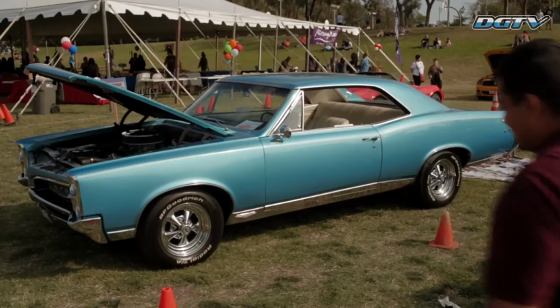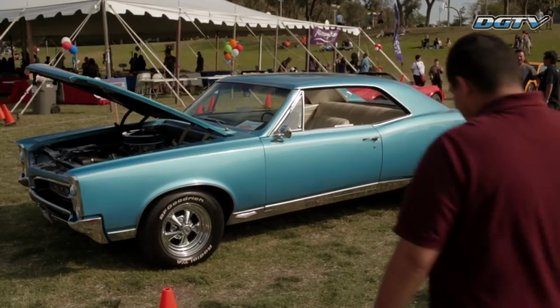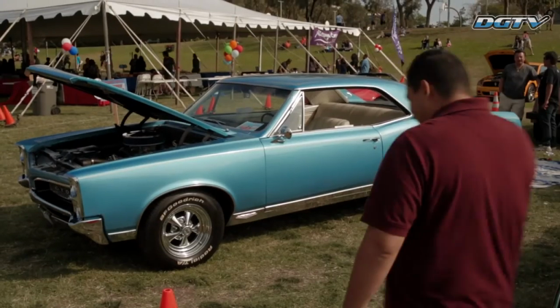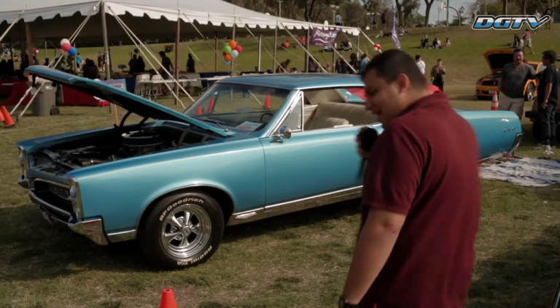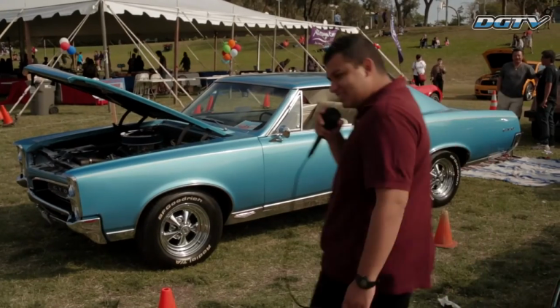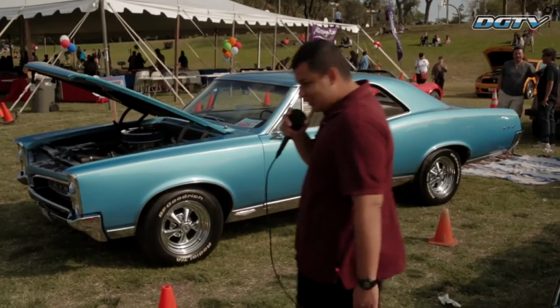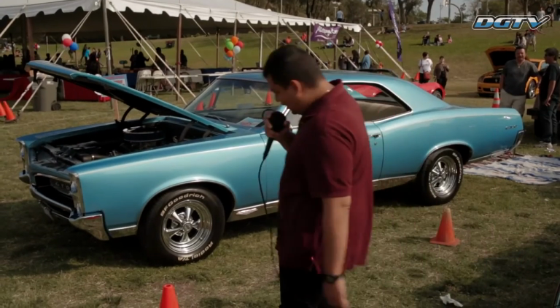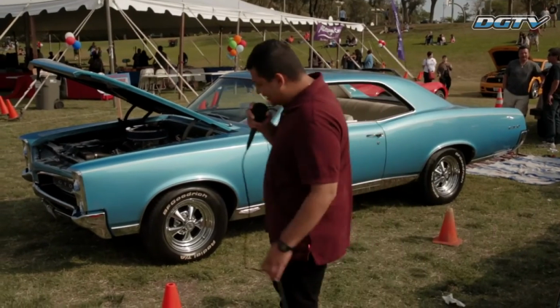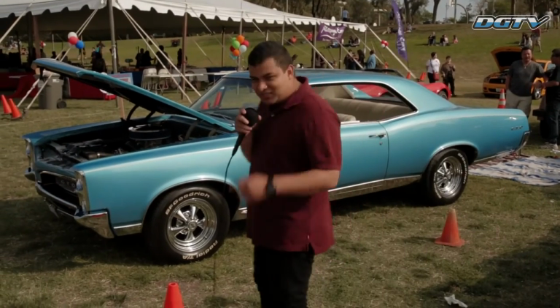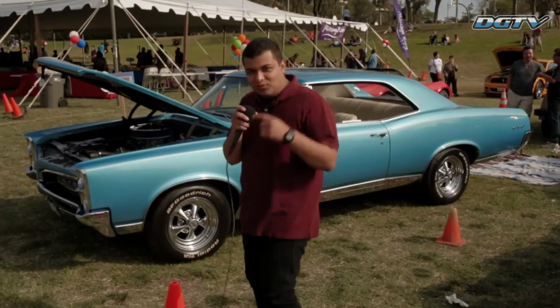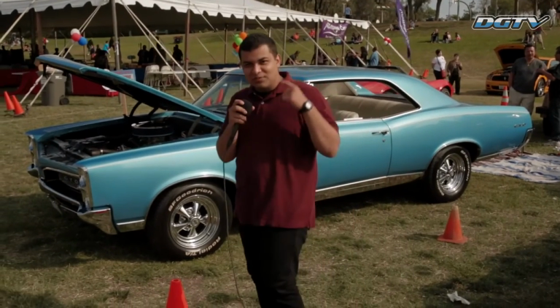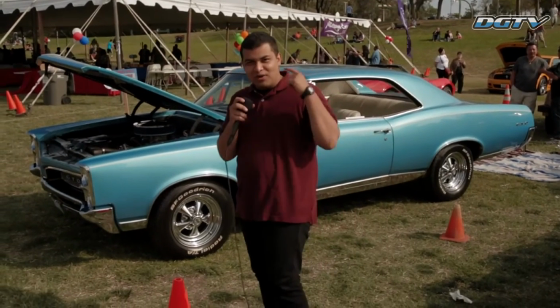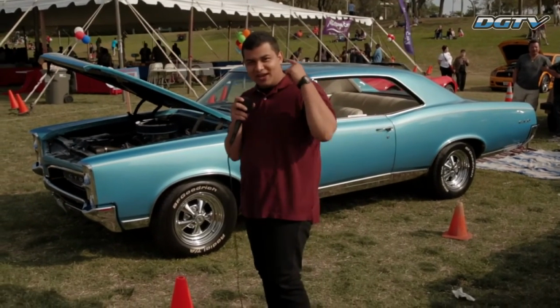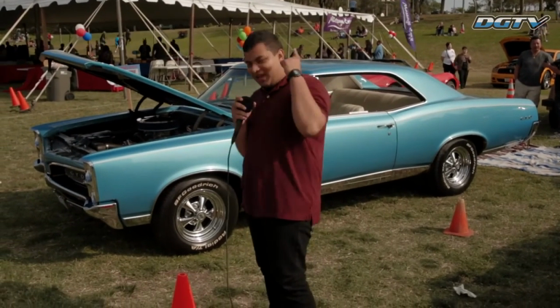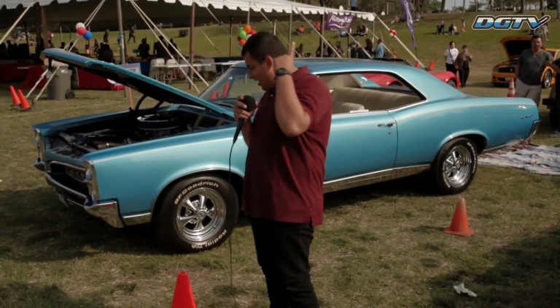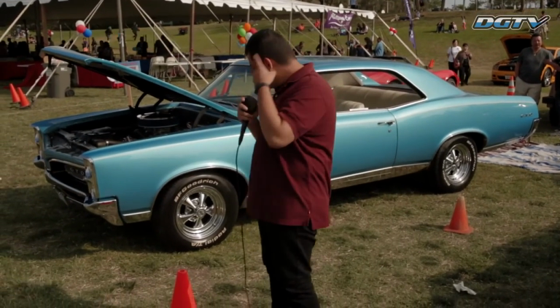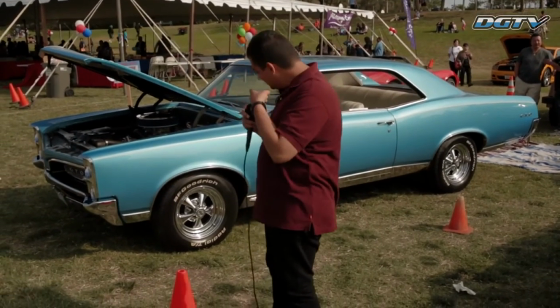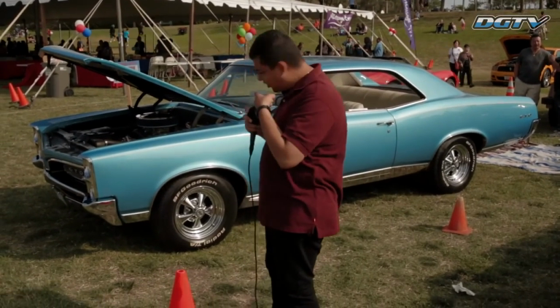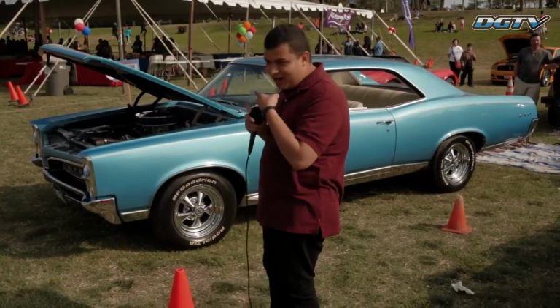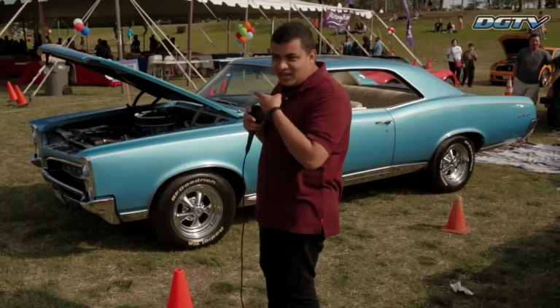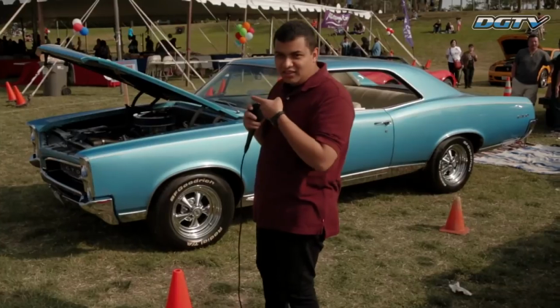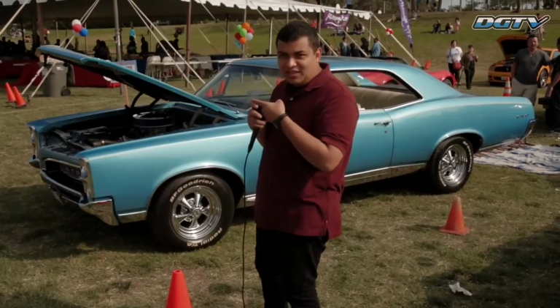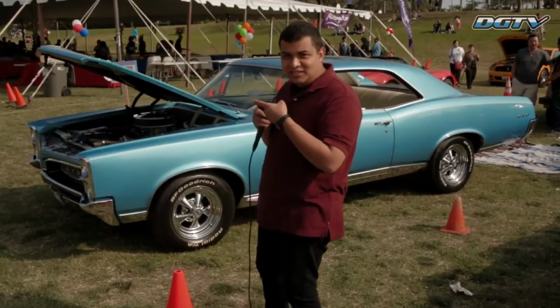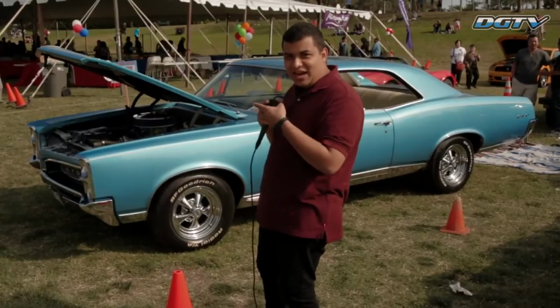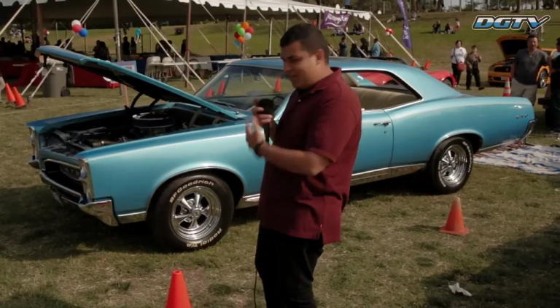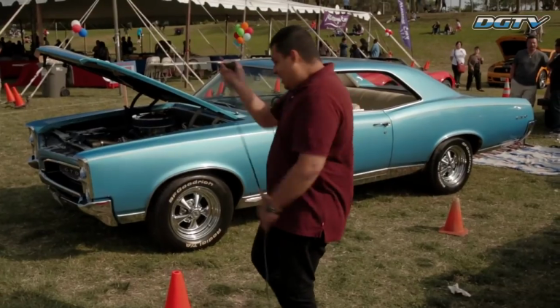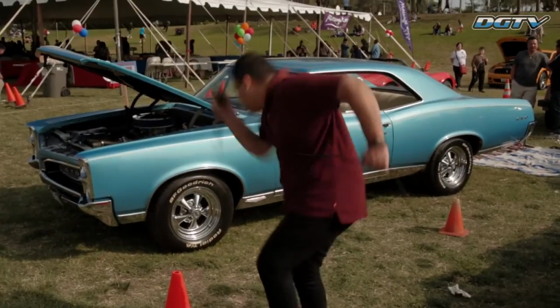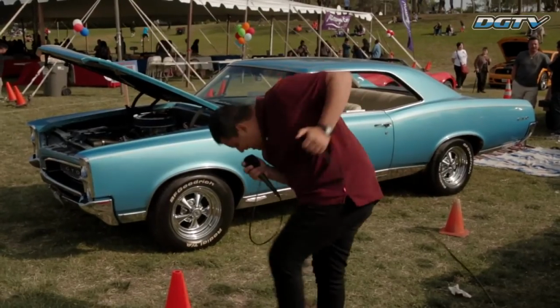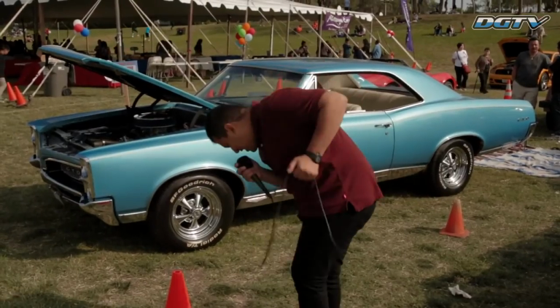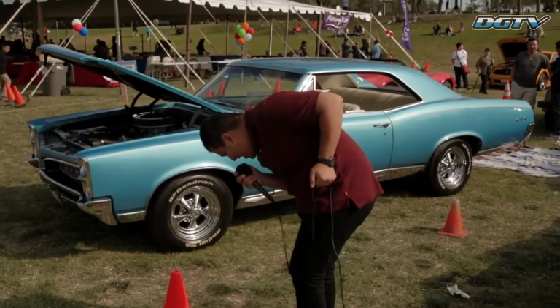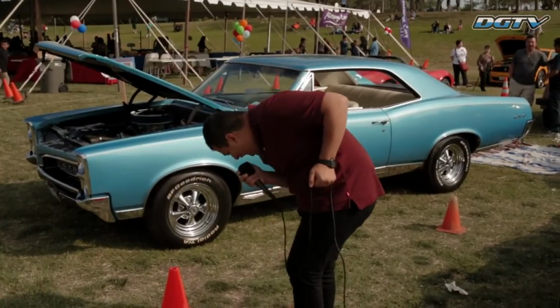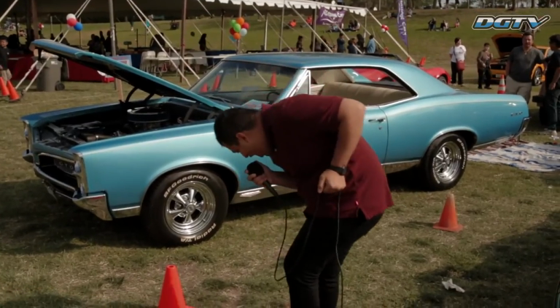I just stumbled upon this car — the legendary GL. Wow.